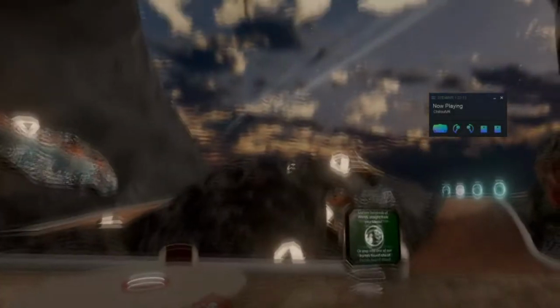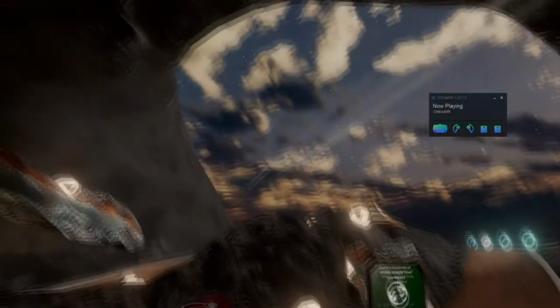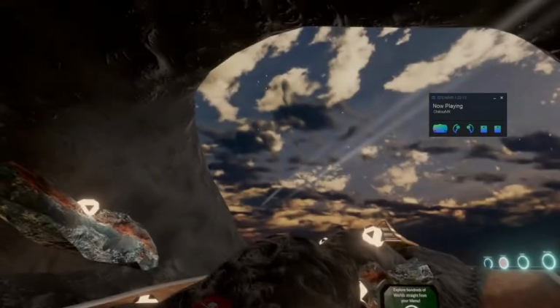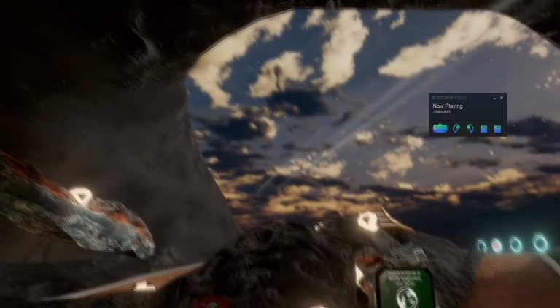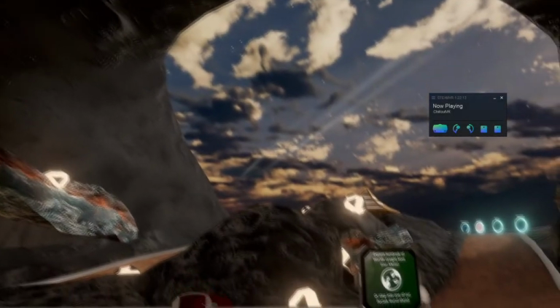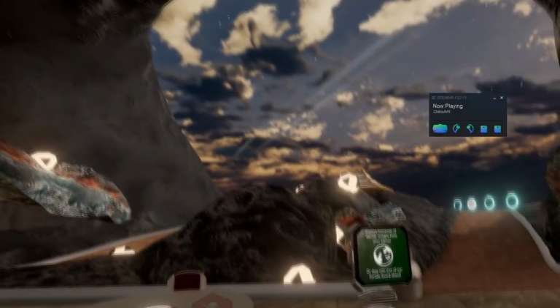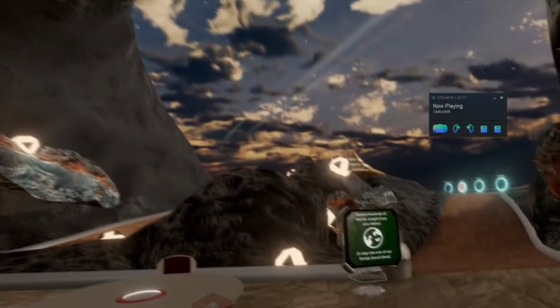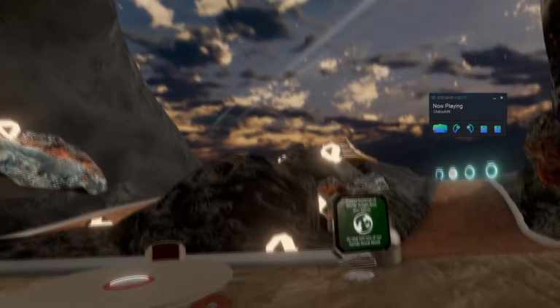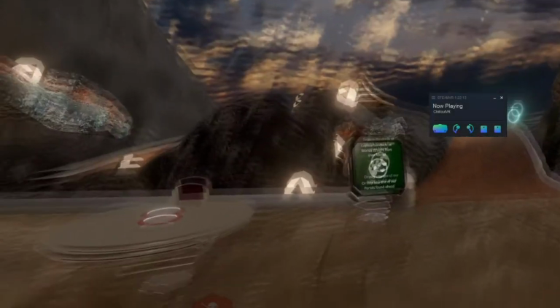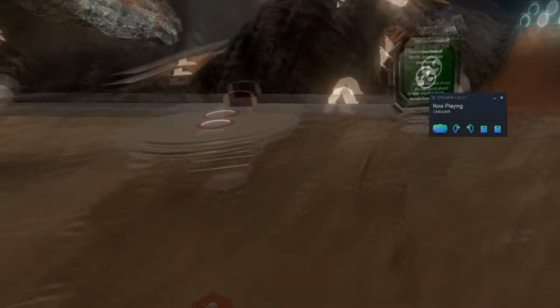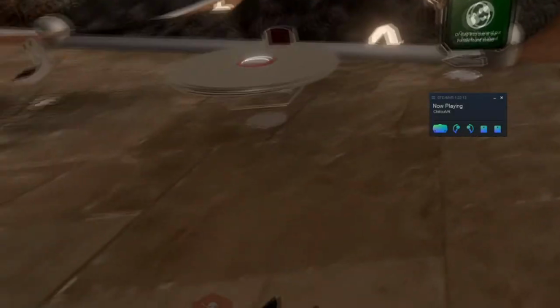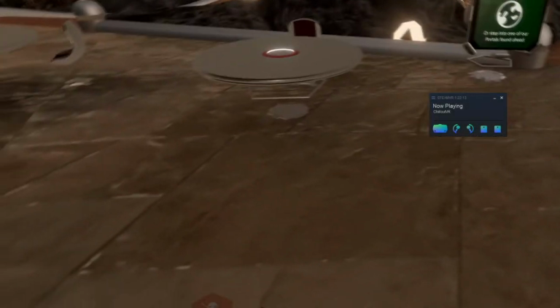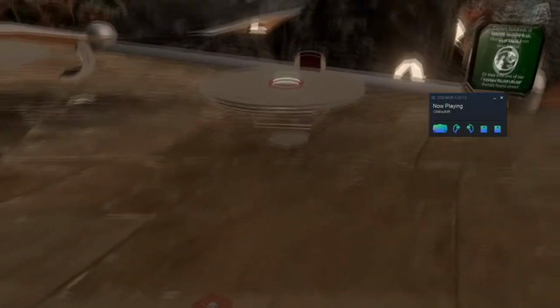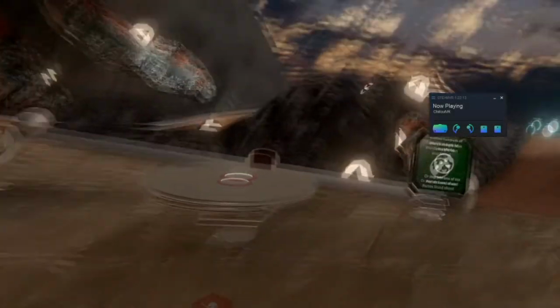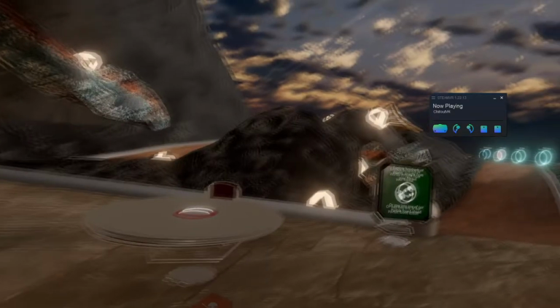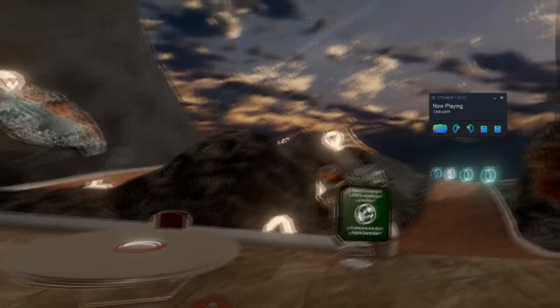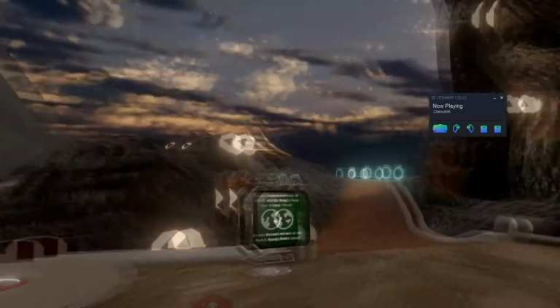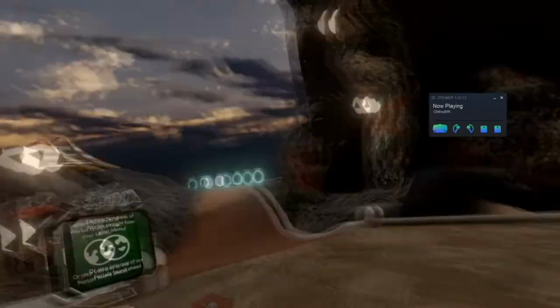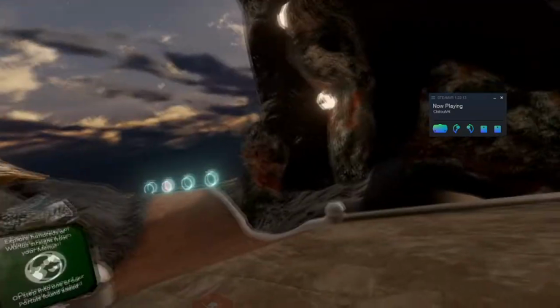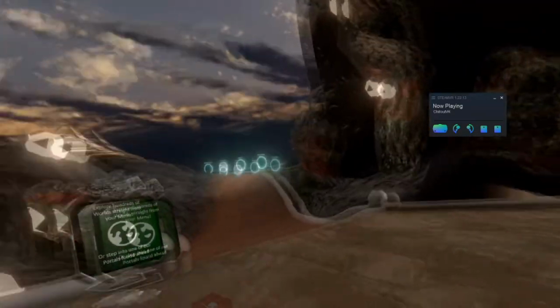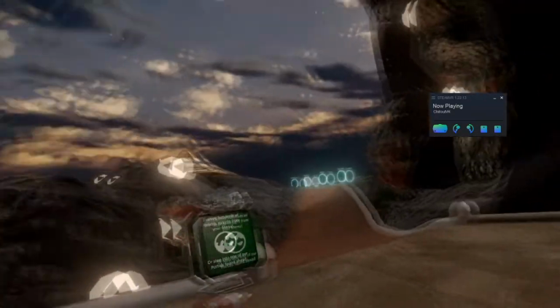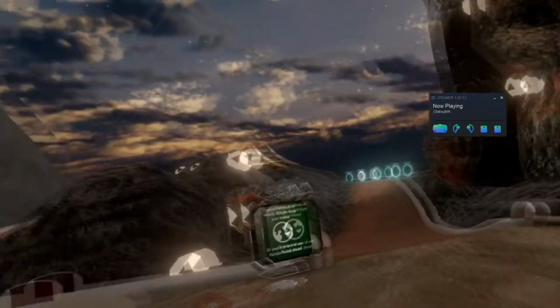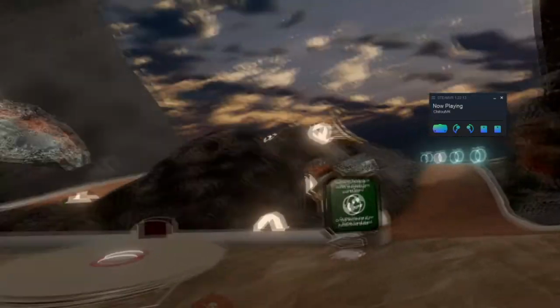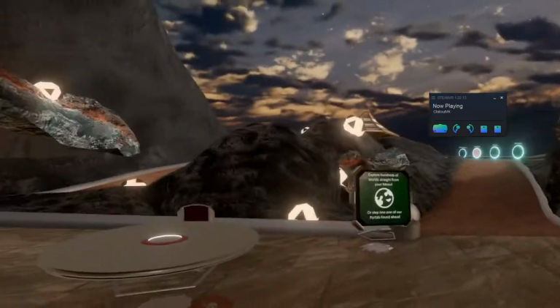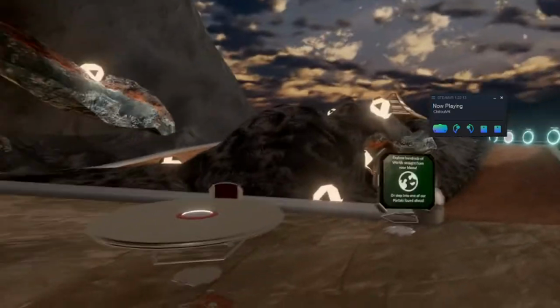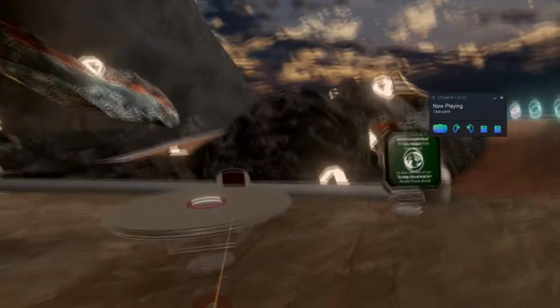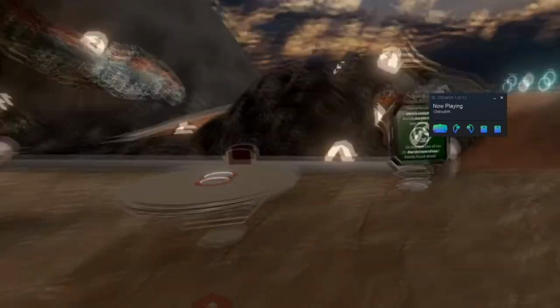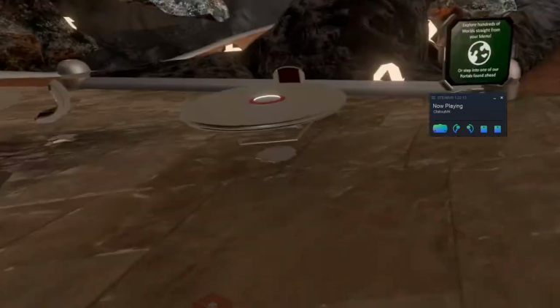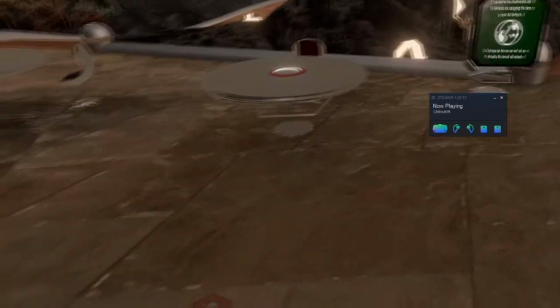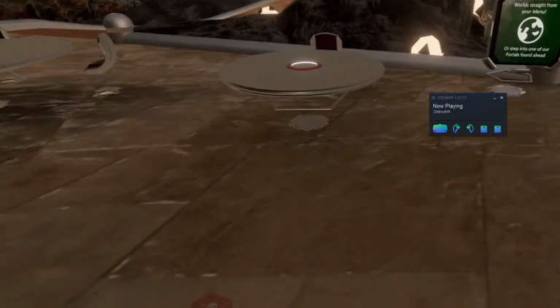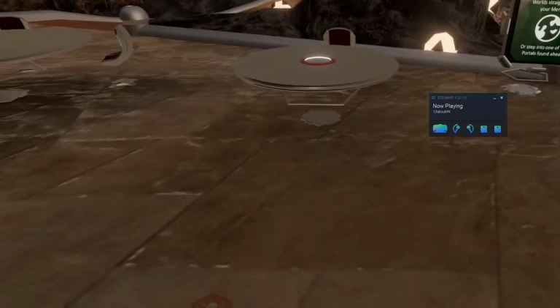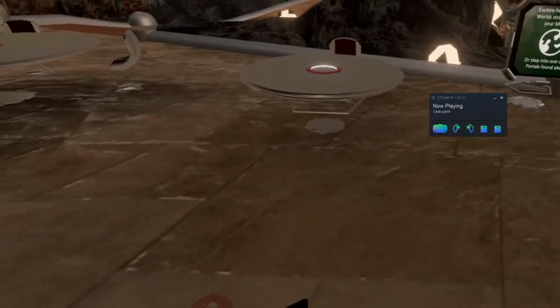Hello guys, I'm in ShieldOutVR, and I want to show you a cool trick that you can do with your camera.